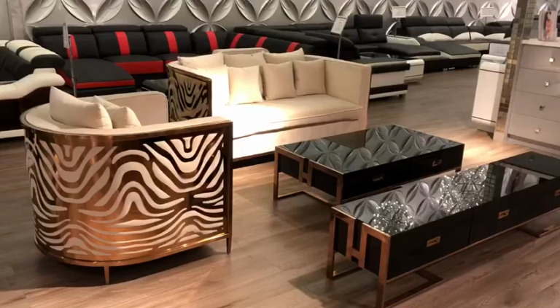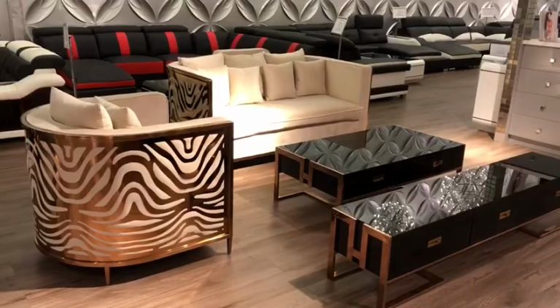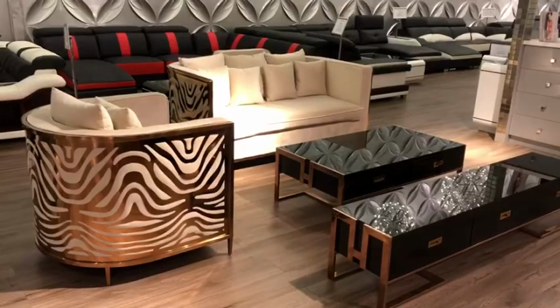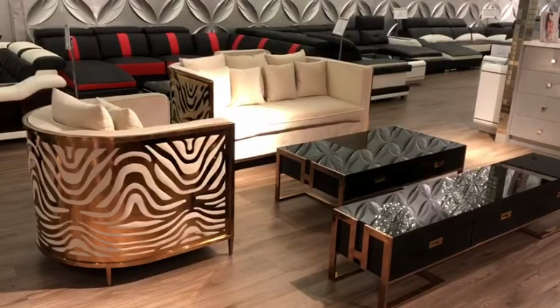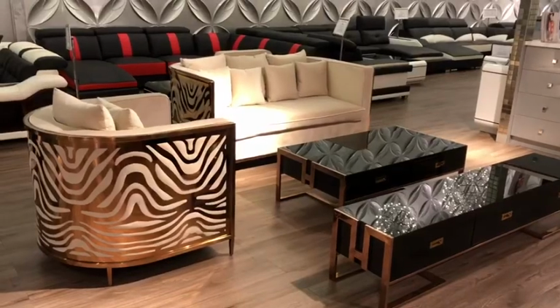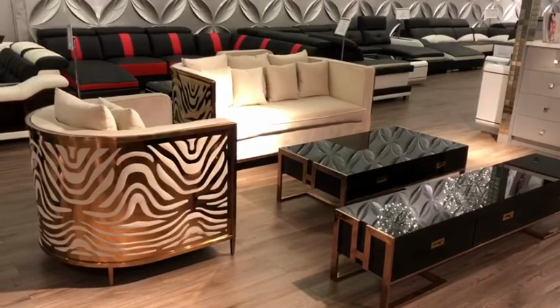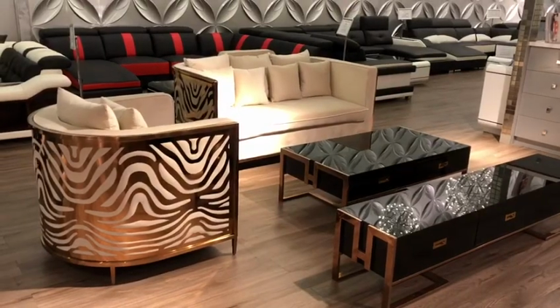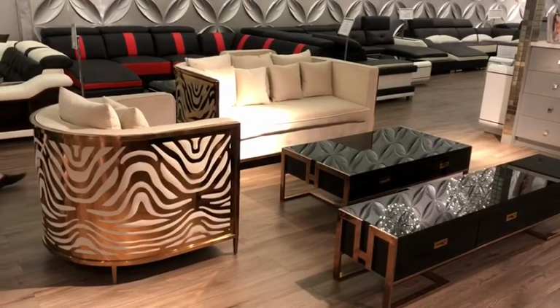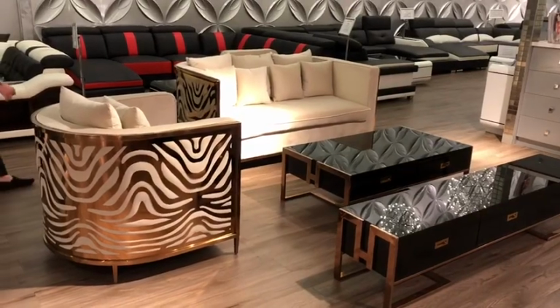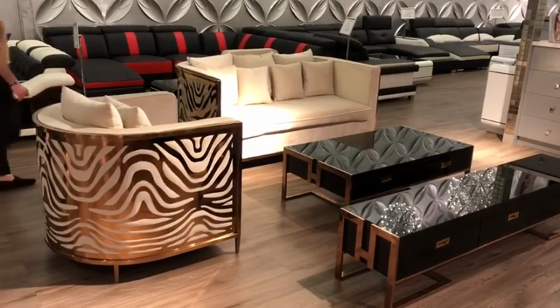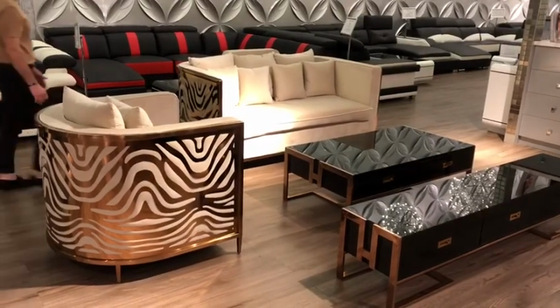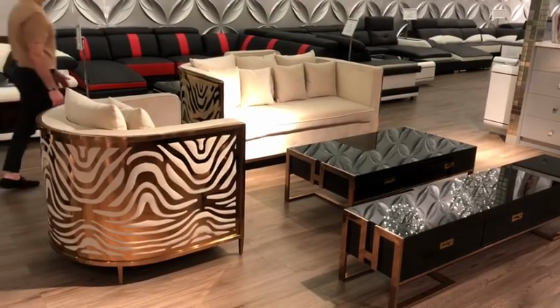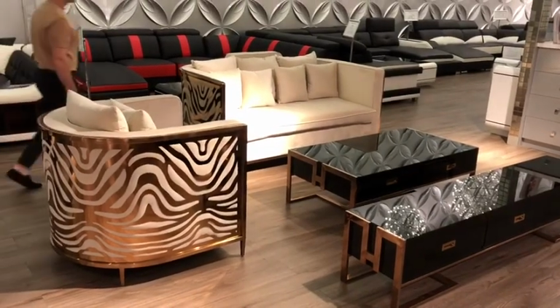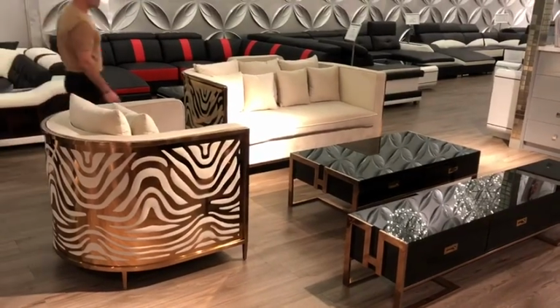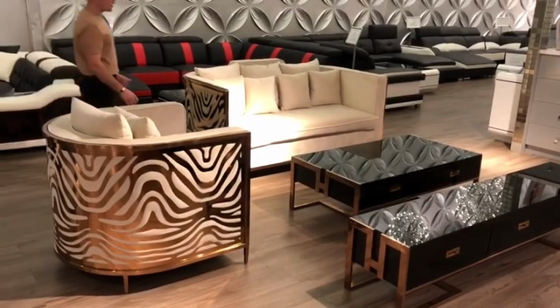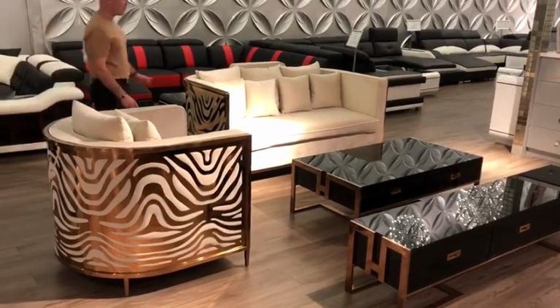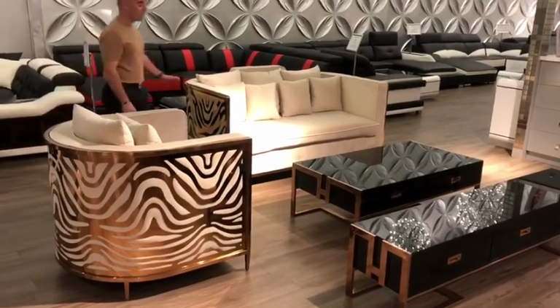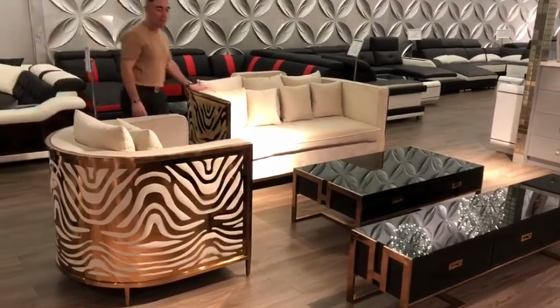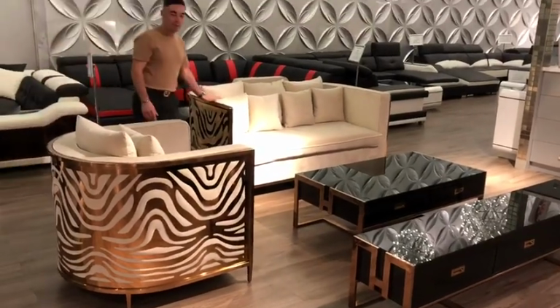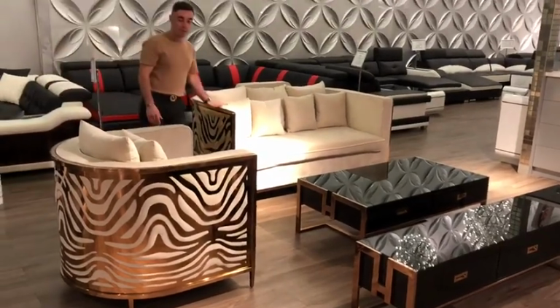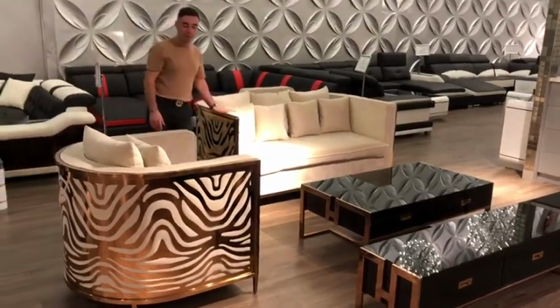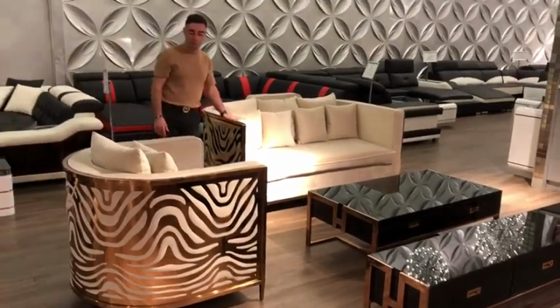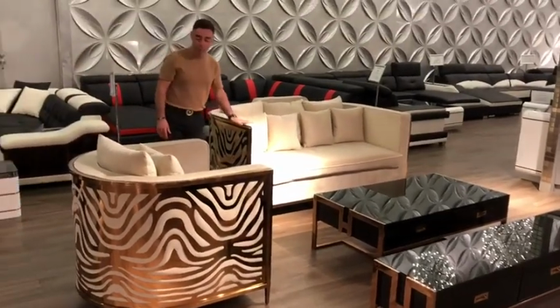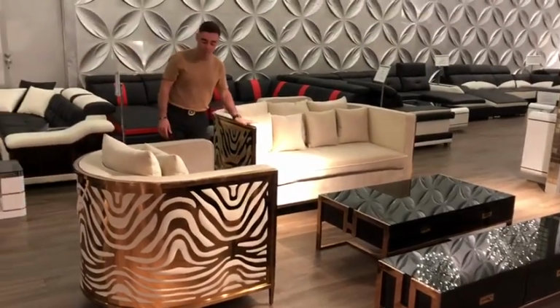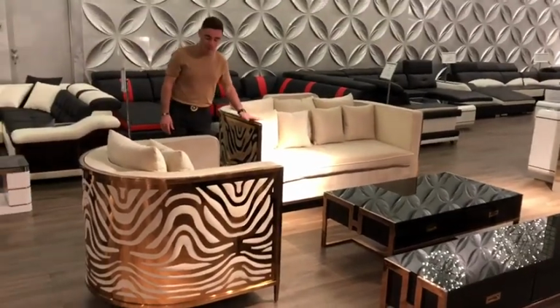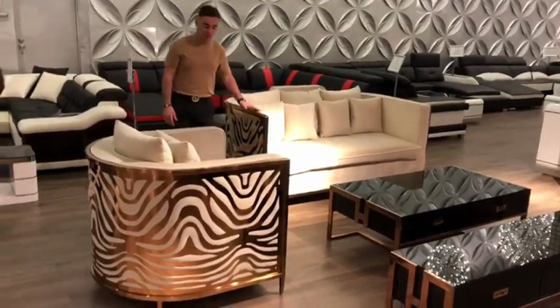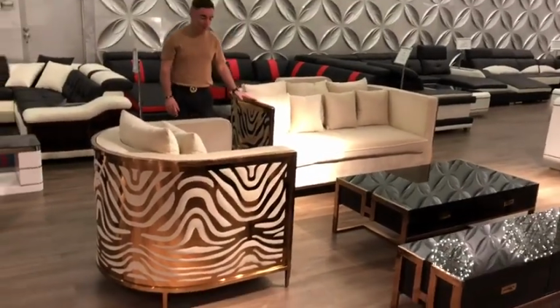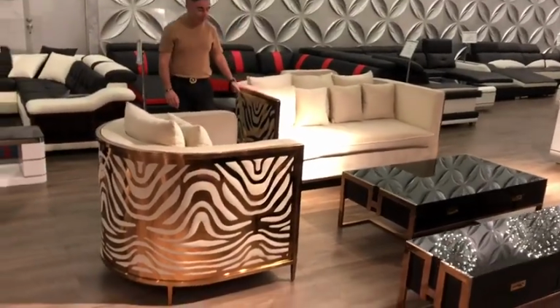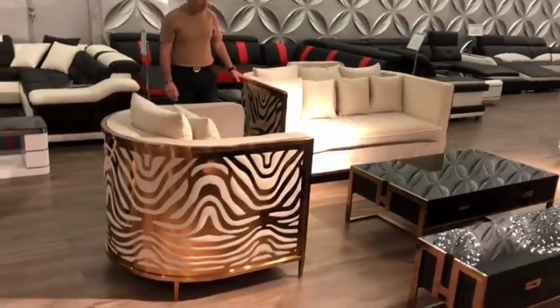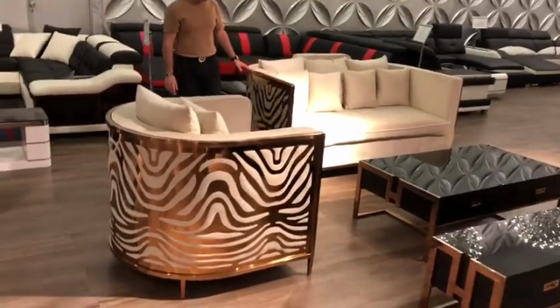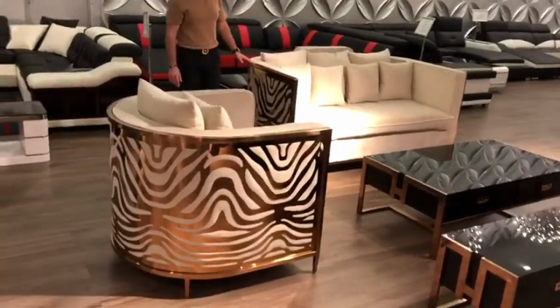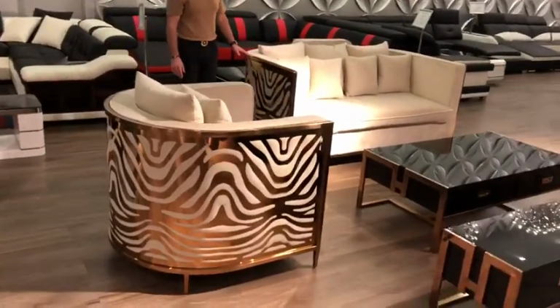Hi guys and welcome back to Luxury Comfort. Here we have our Allegra sofa — a very fine and beautiful piece.